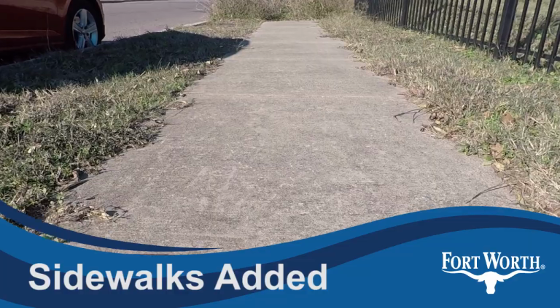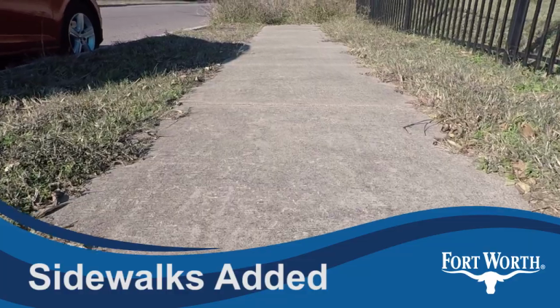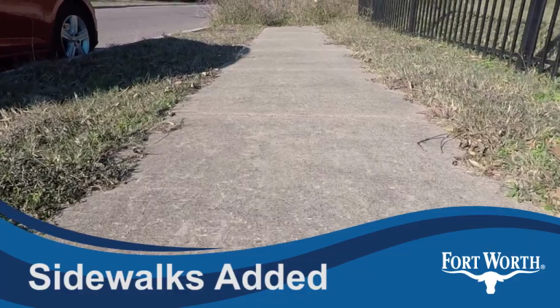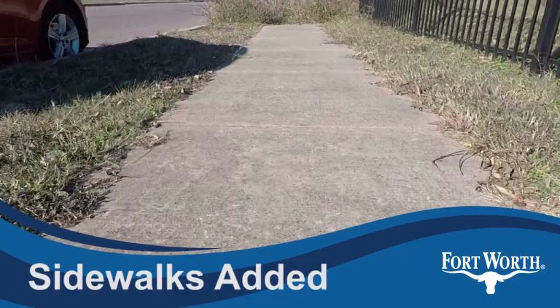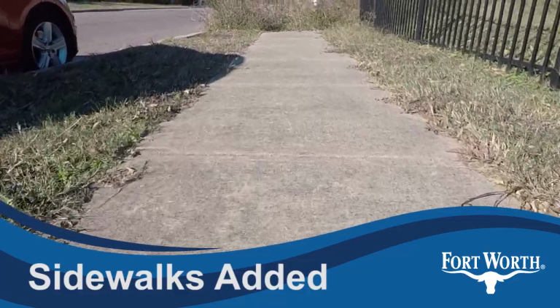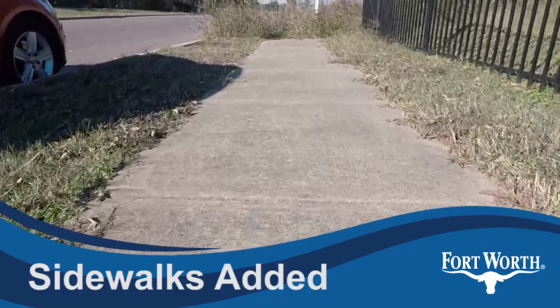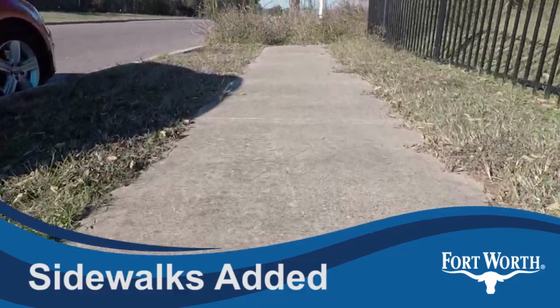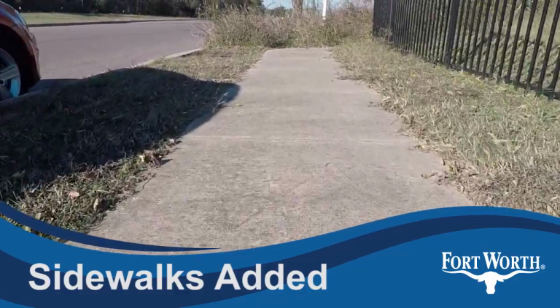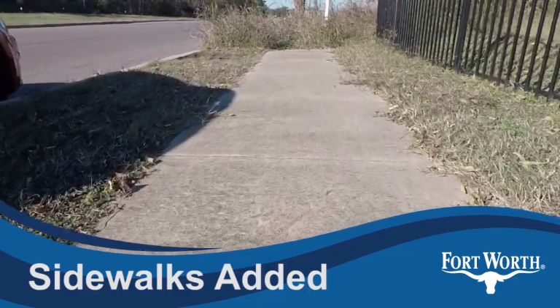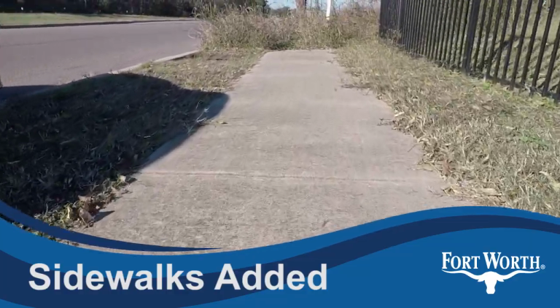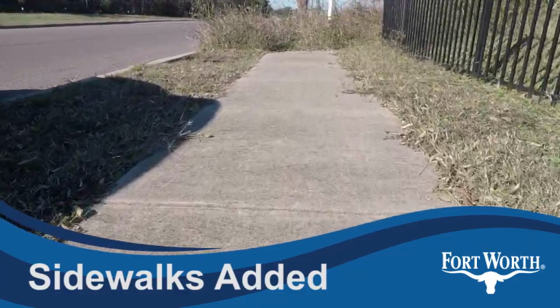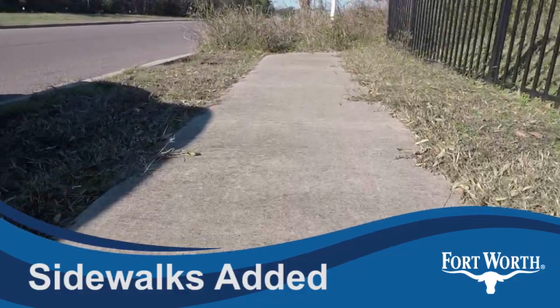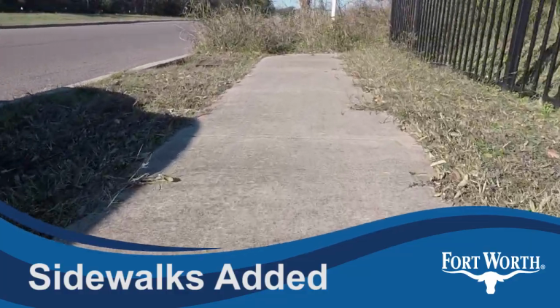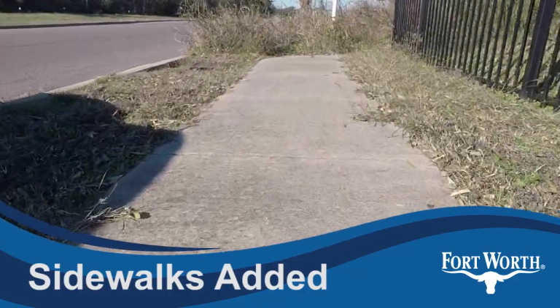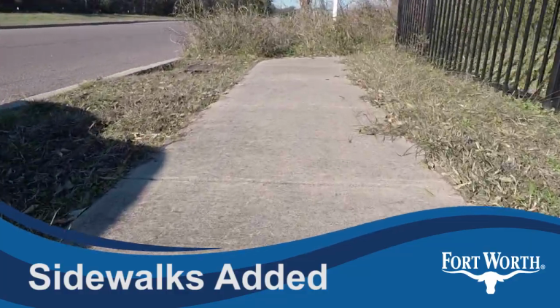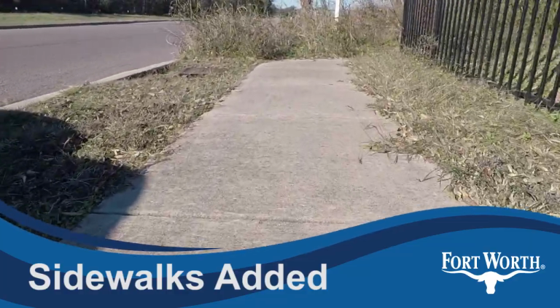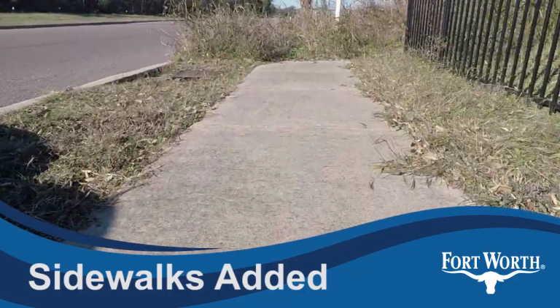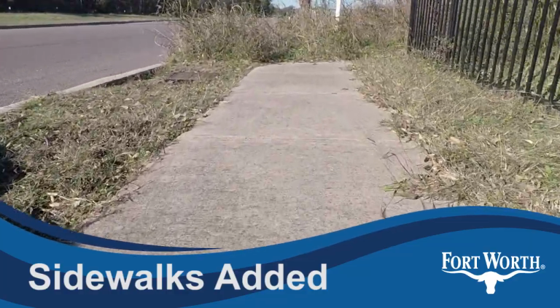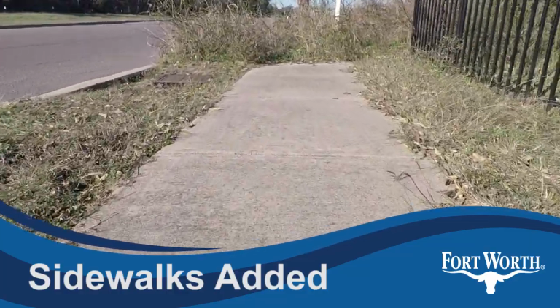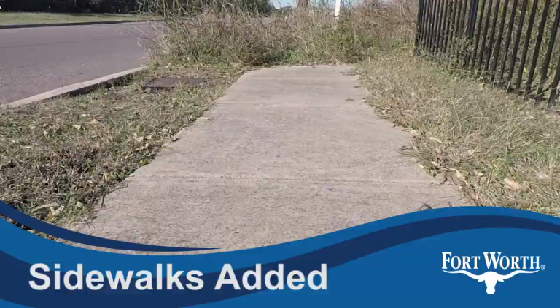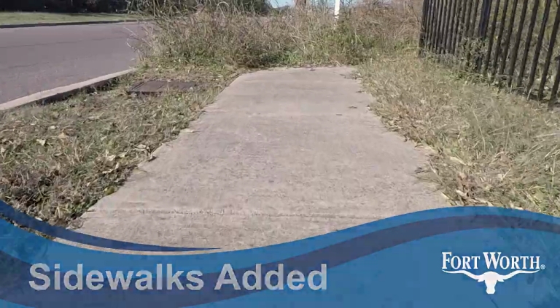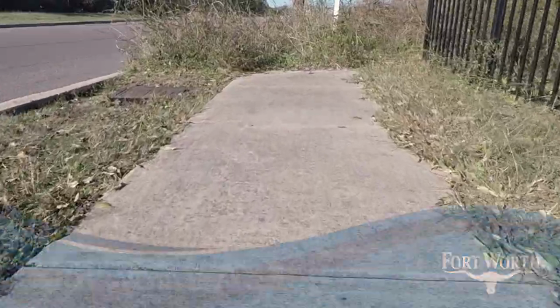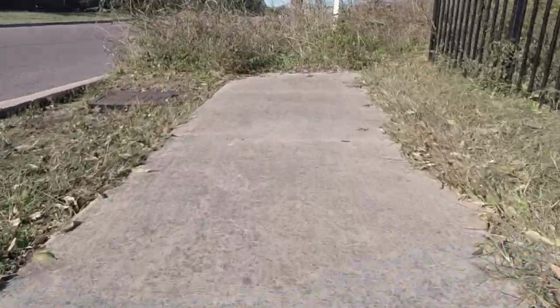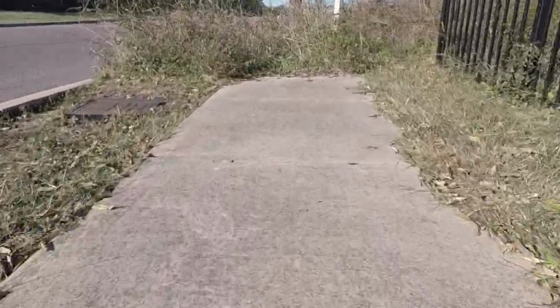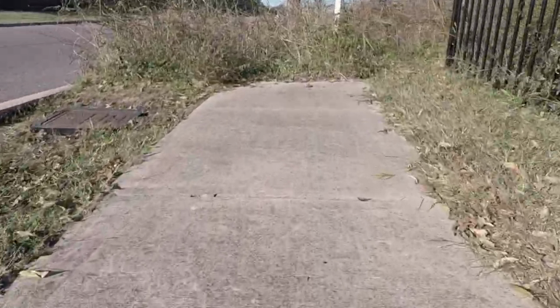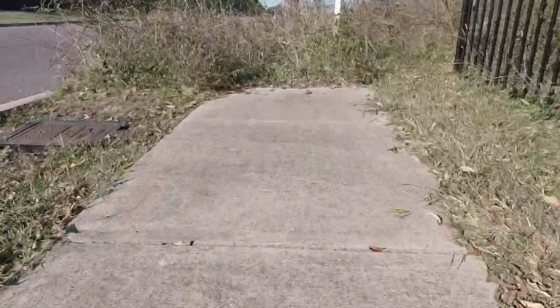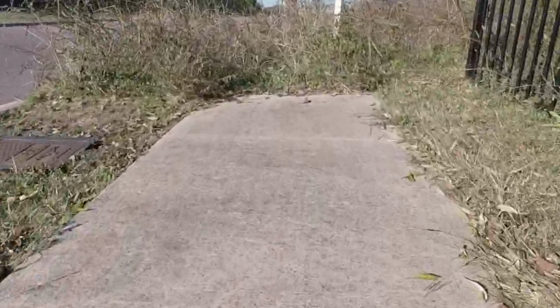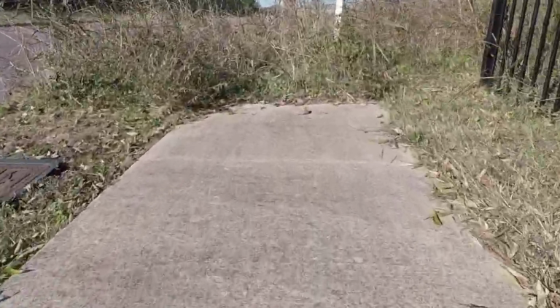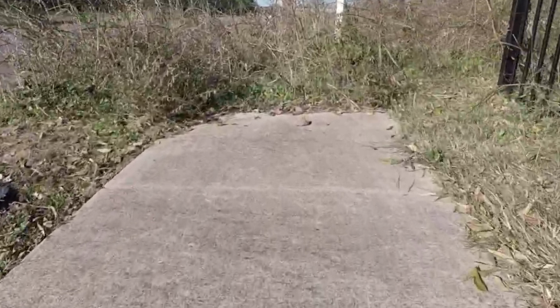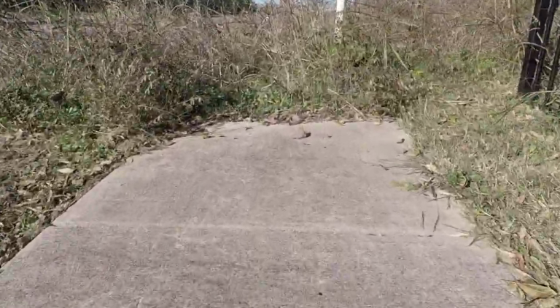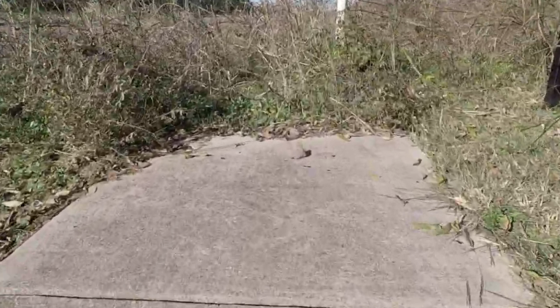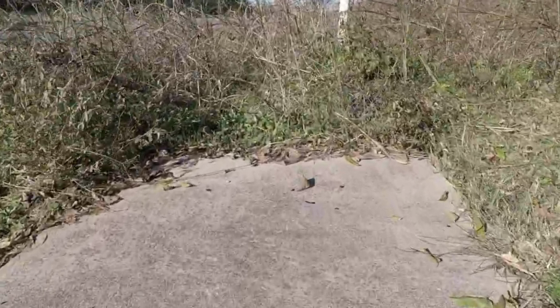Sidewalks will be completed in this block, making the walk to school easier for residents in nearby apartments.